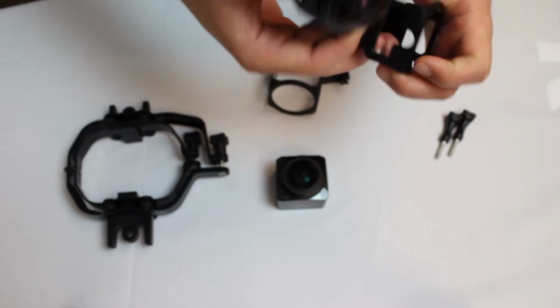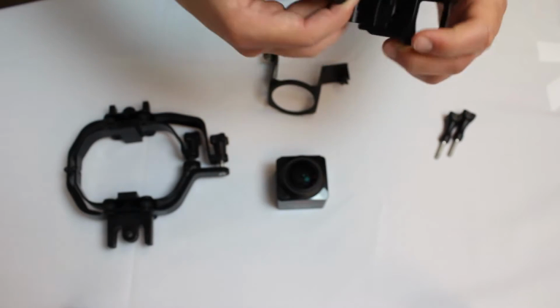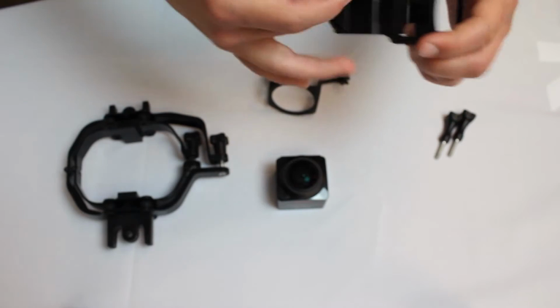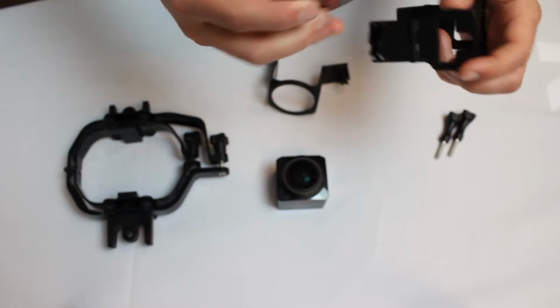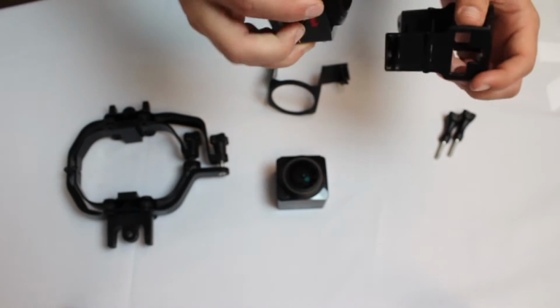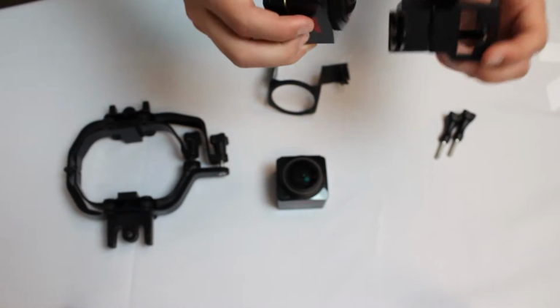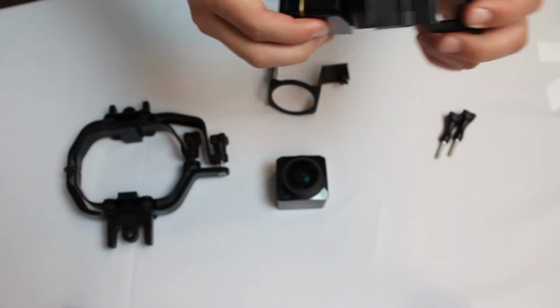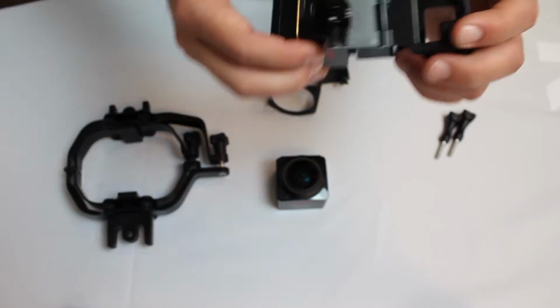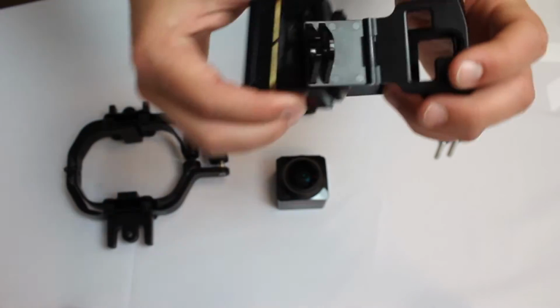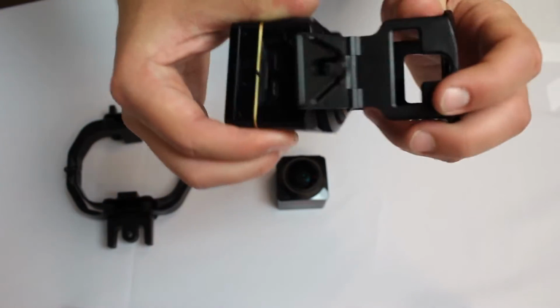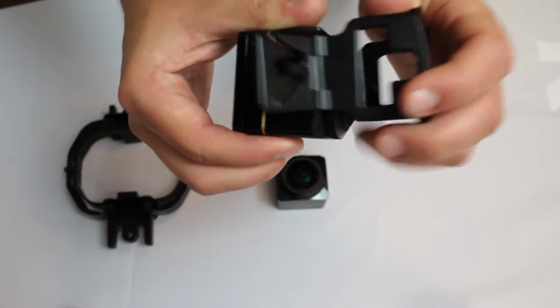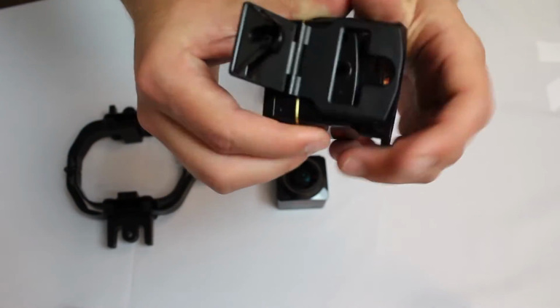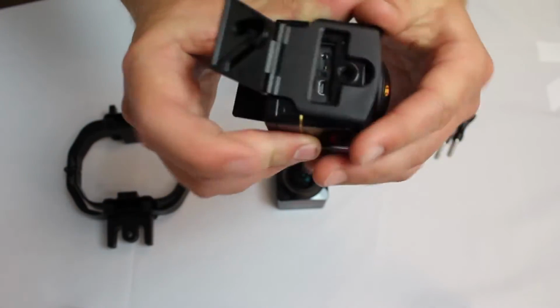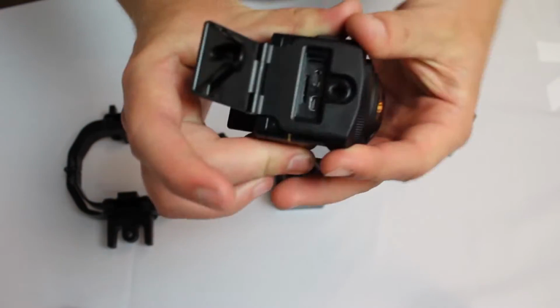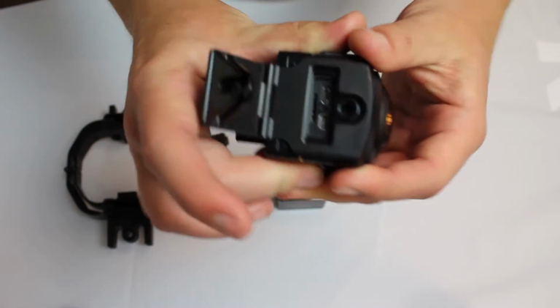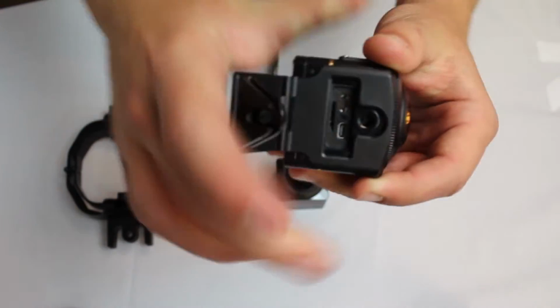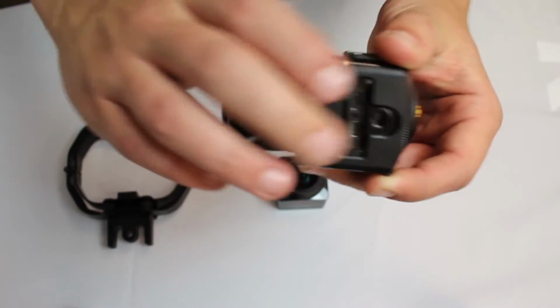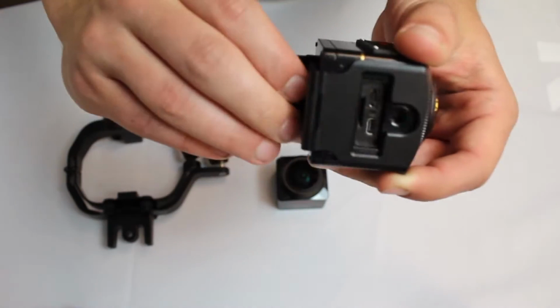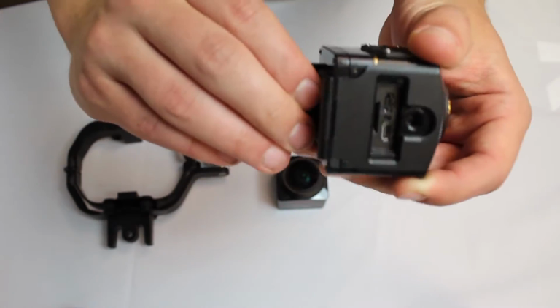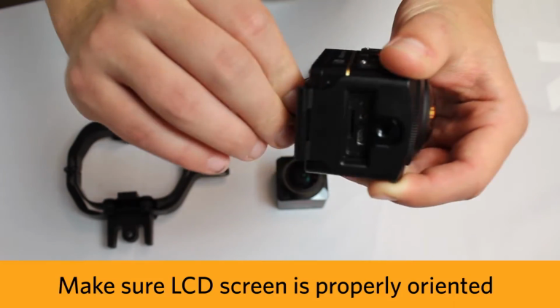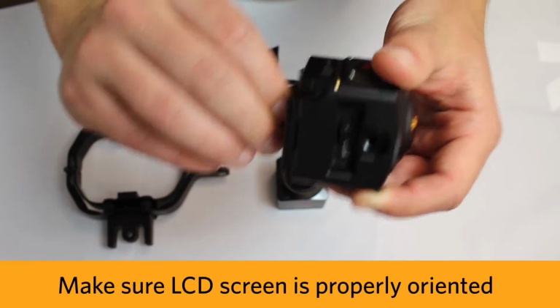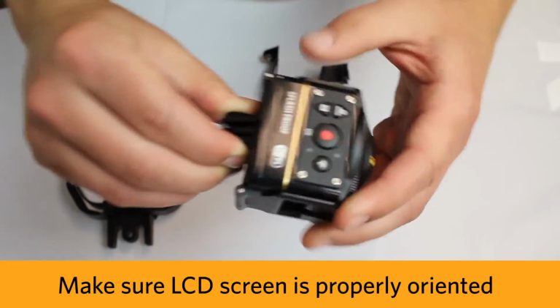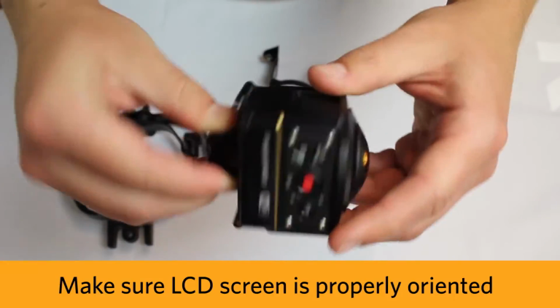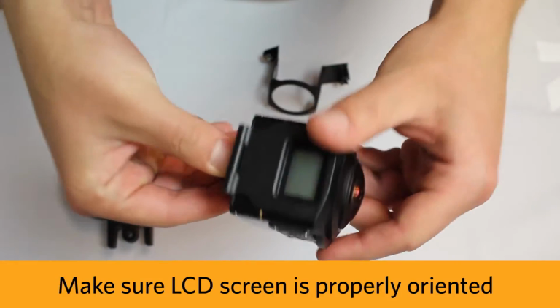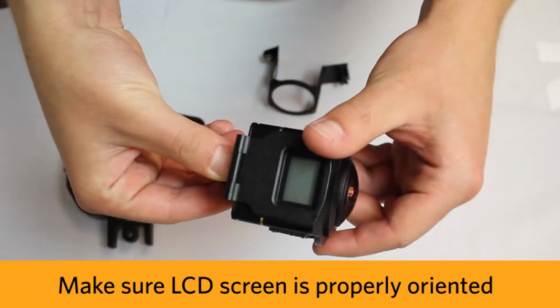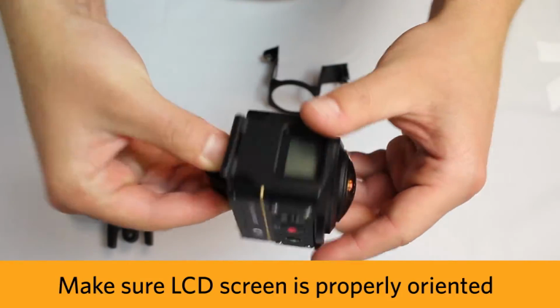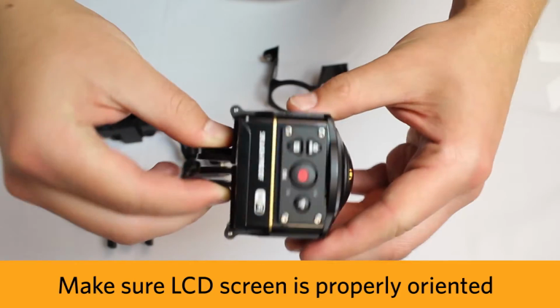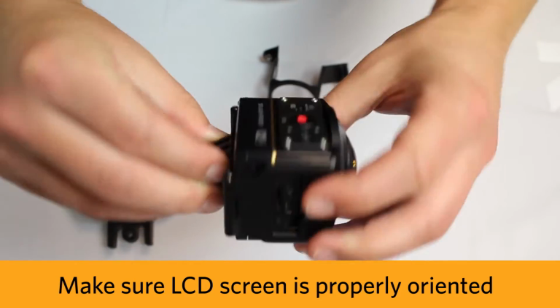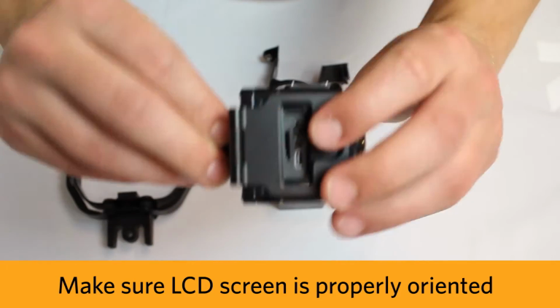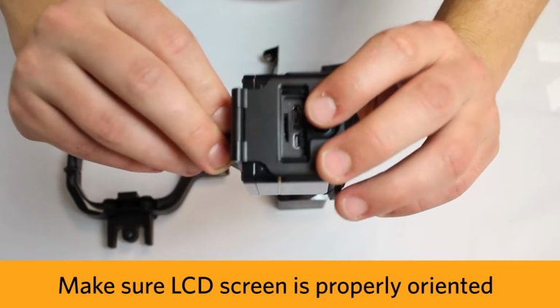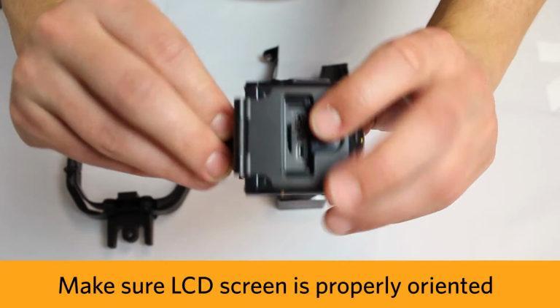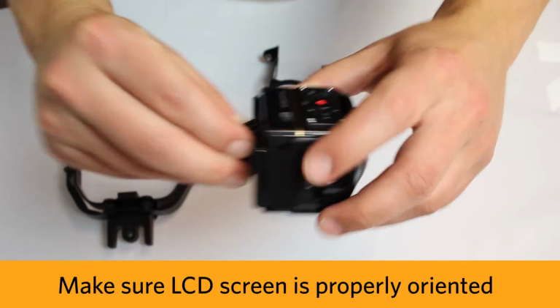First, you insert the cameras into their individual standard housing mounts making sure the LCD screen is correctly oriented.